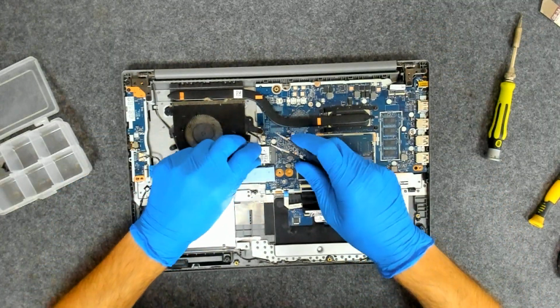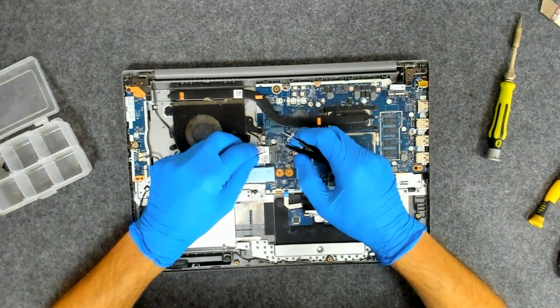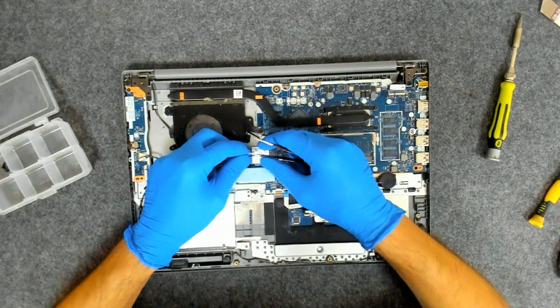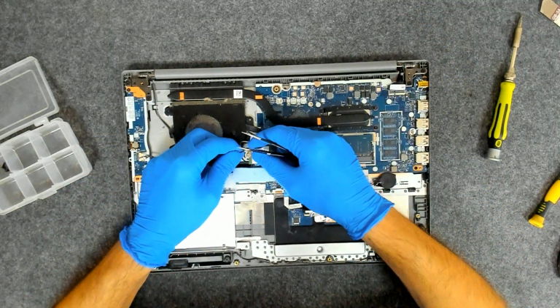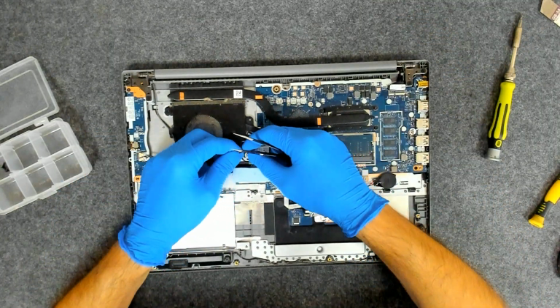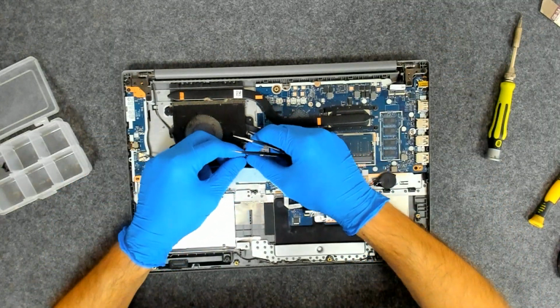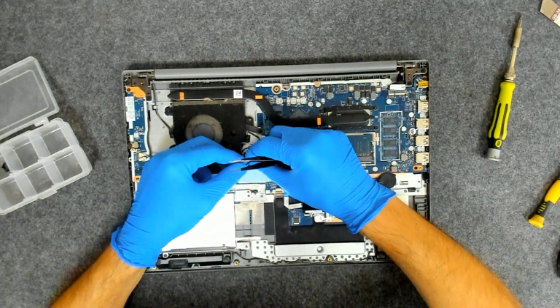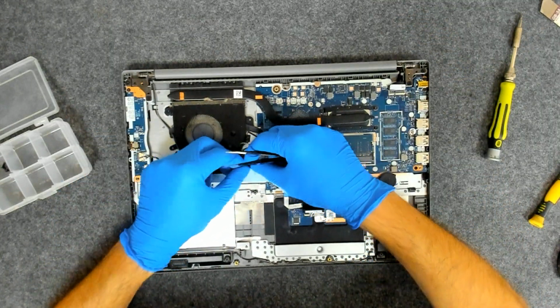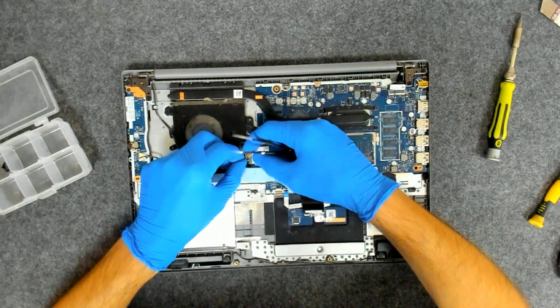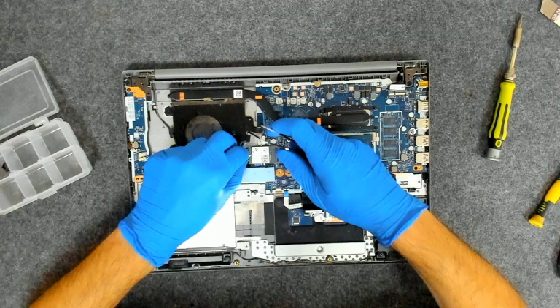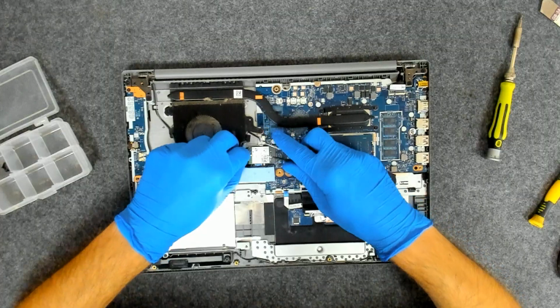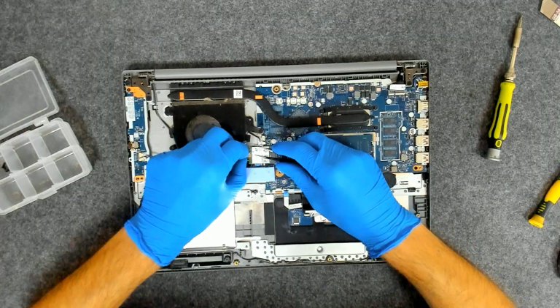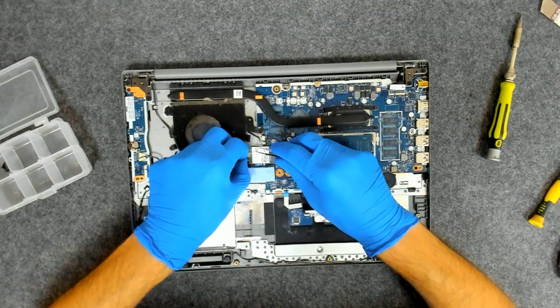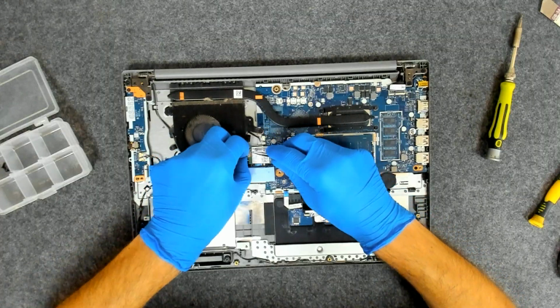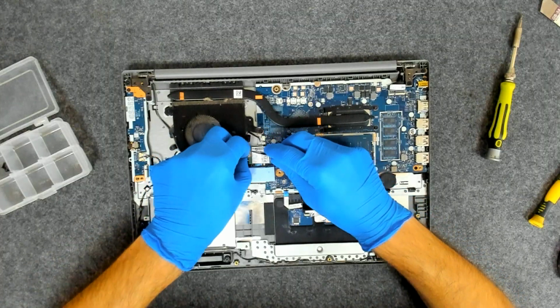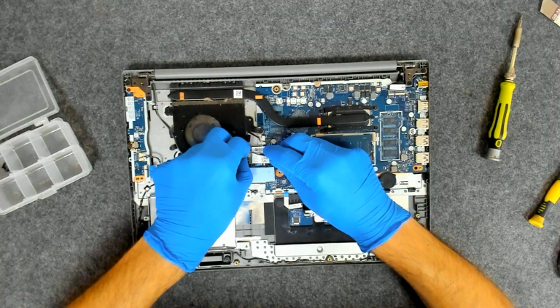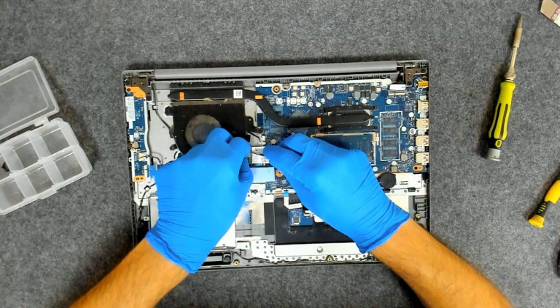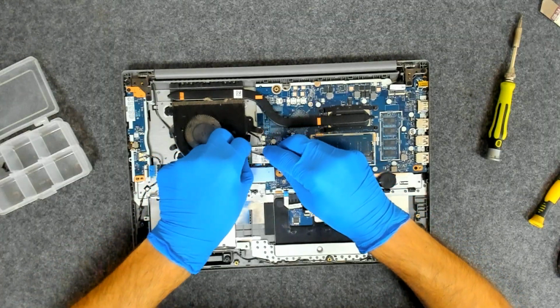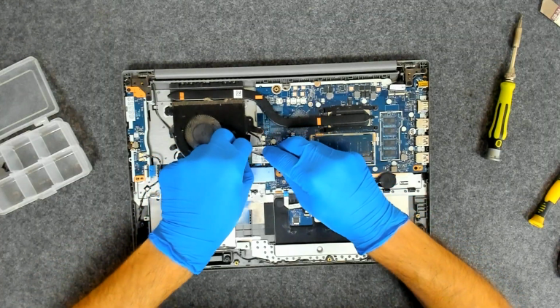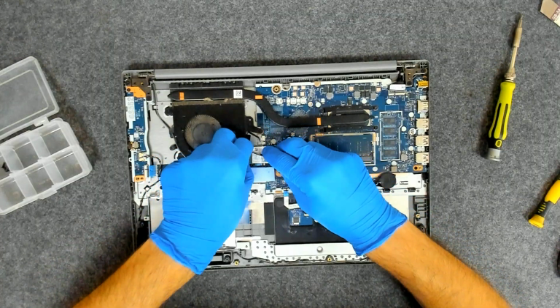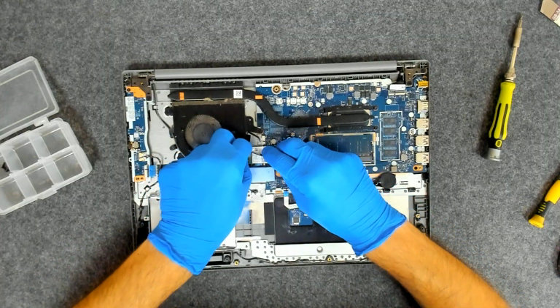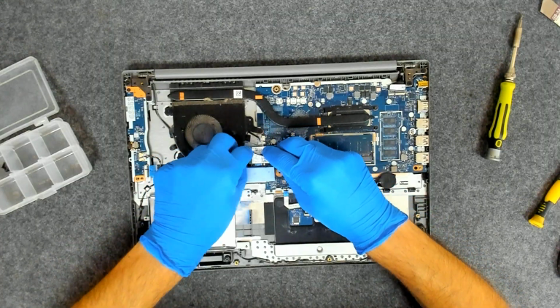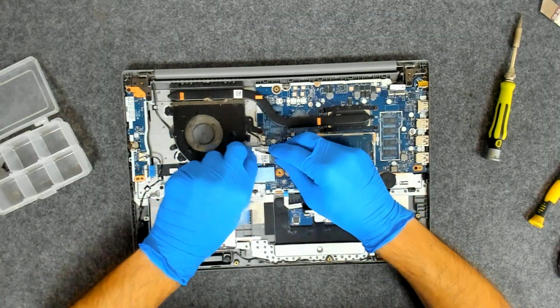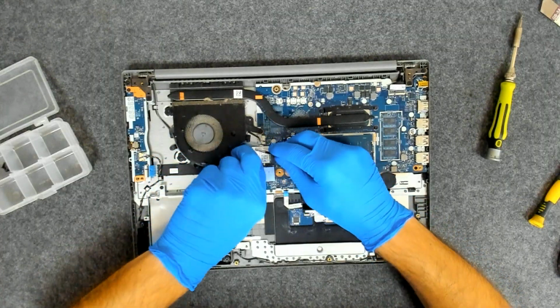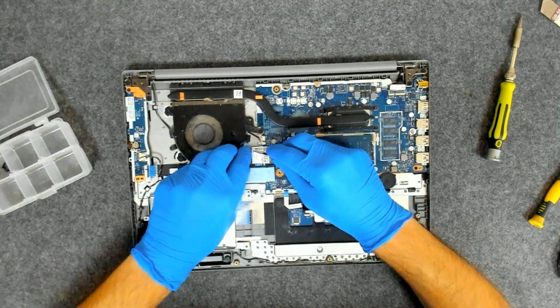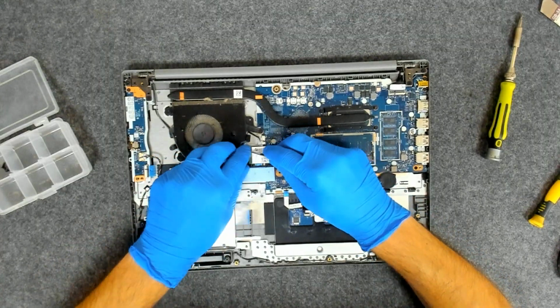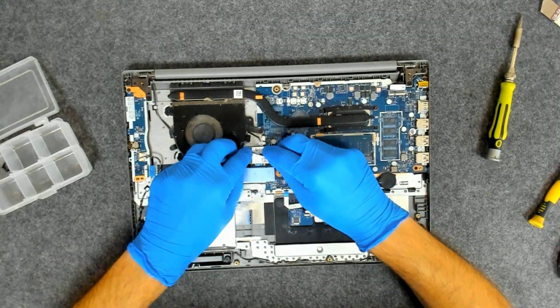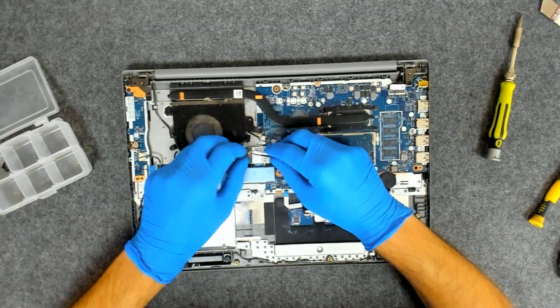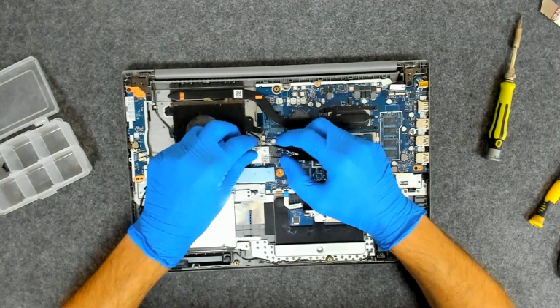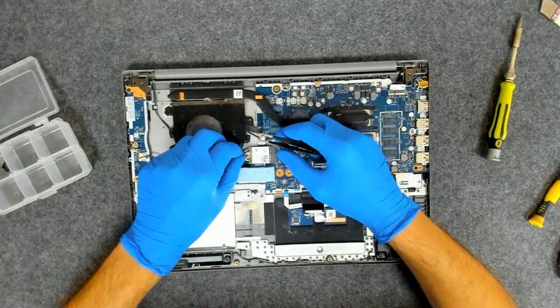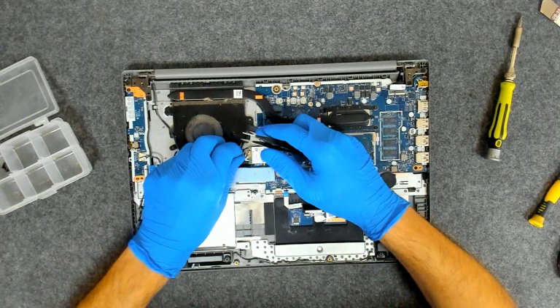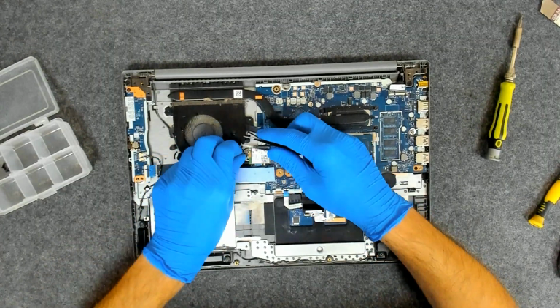Be careful with the connectors — they are very small and very fragile.